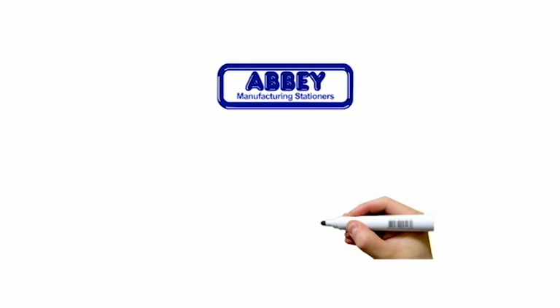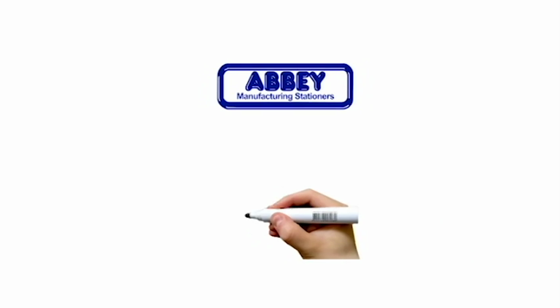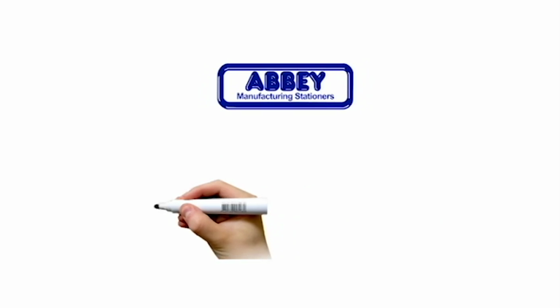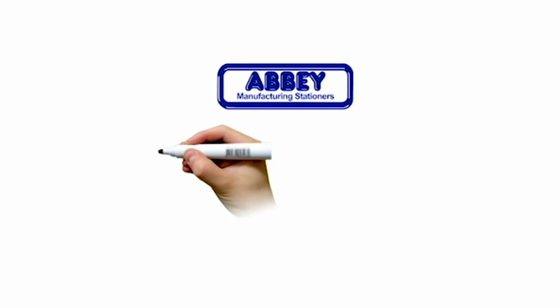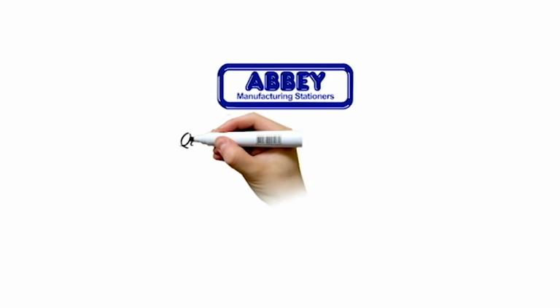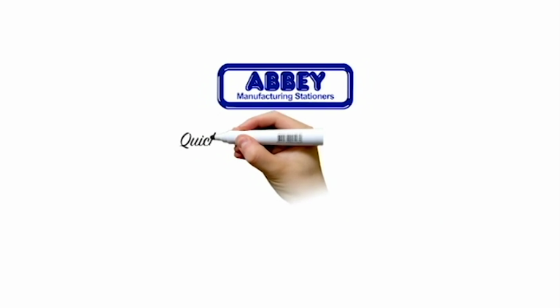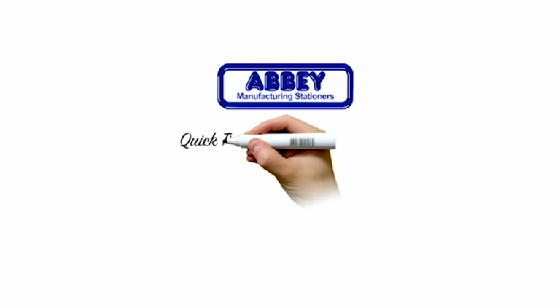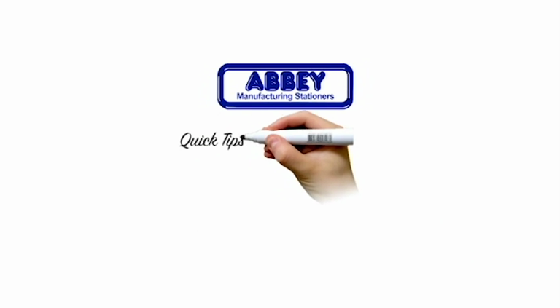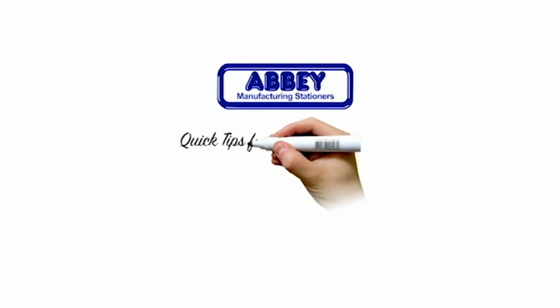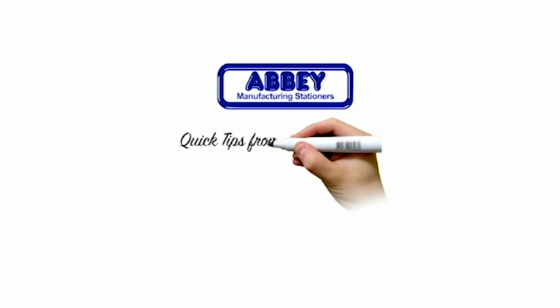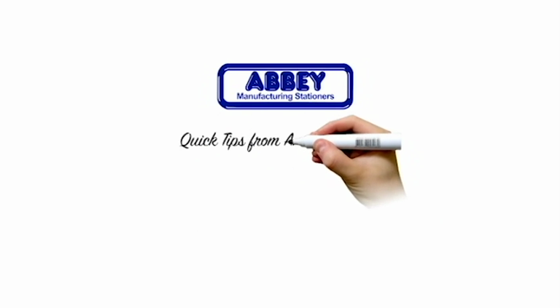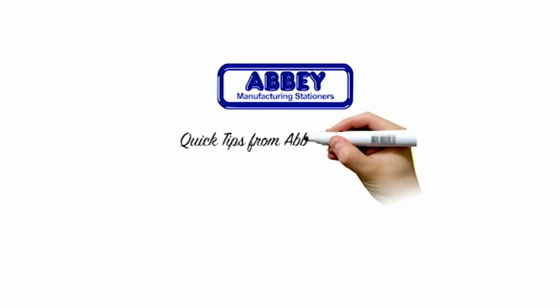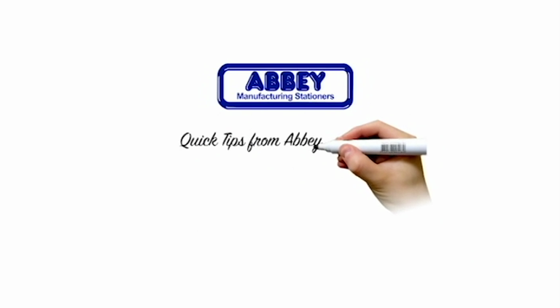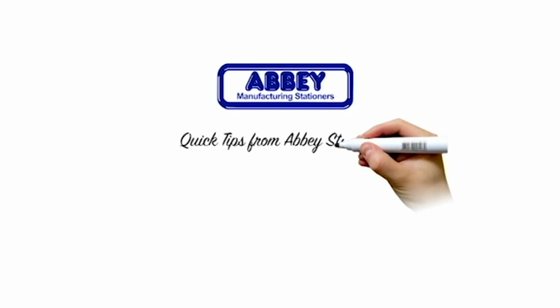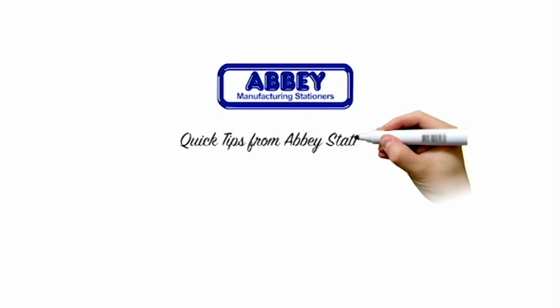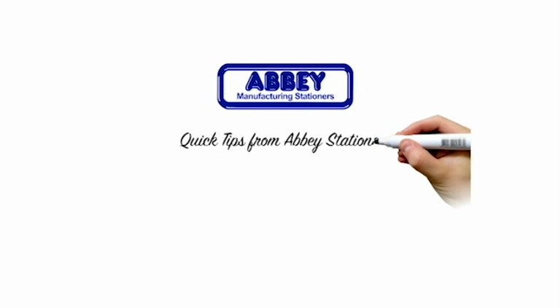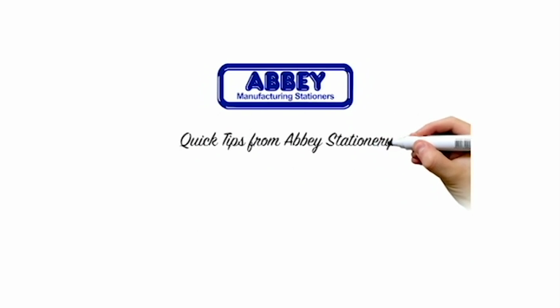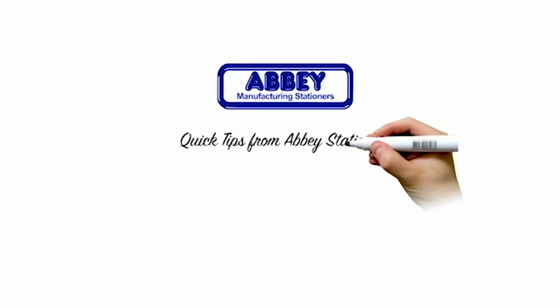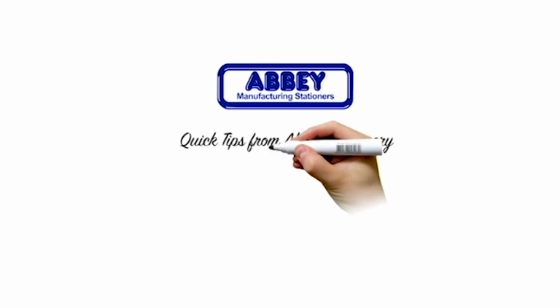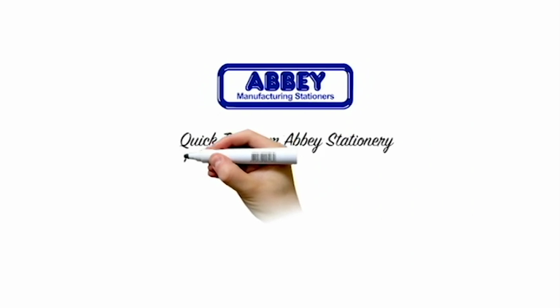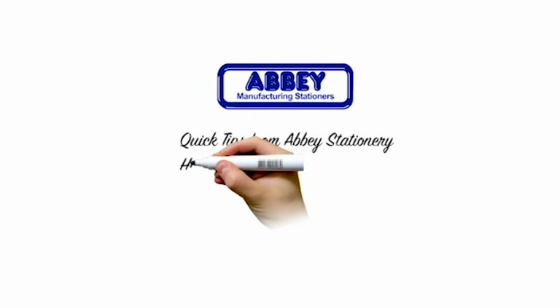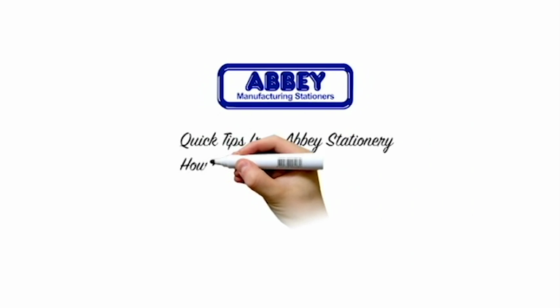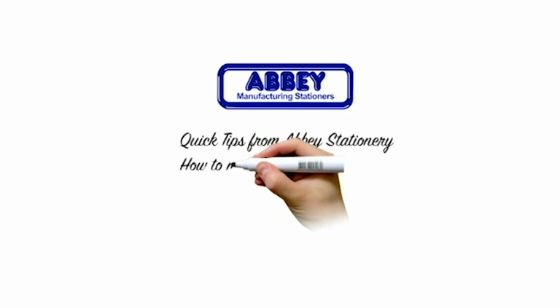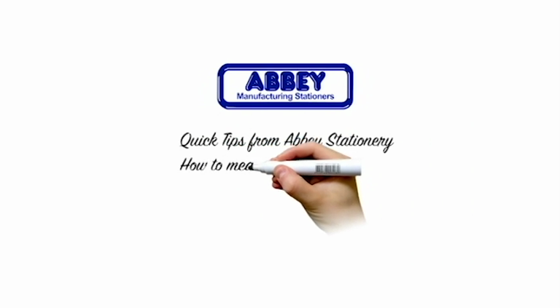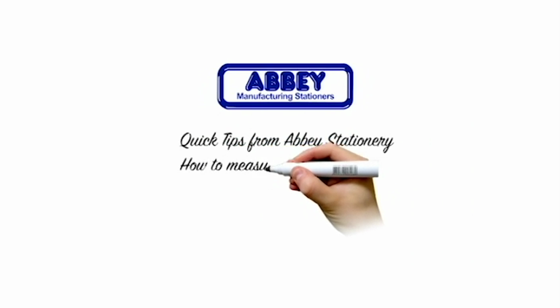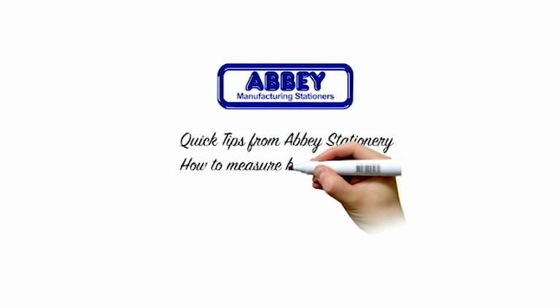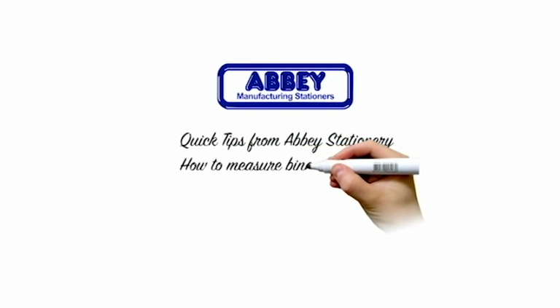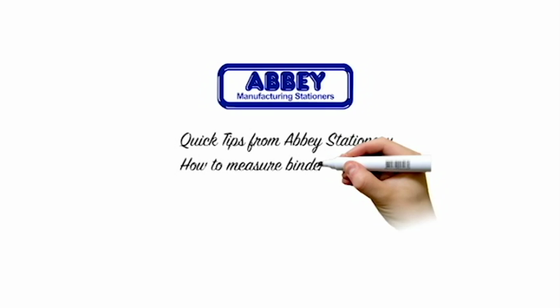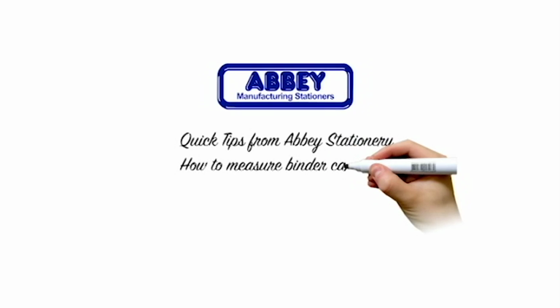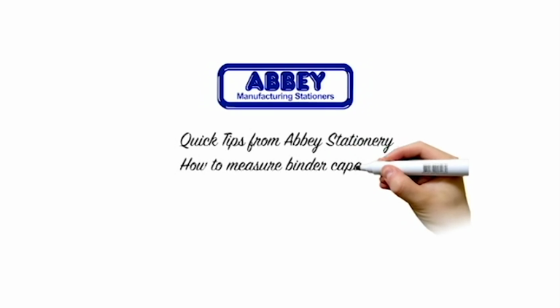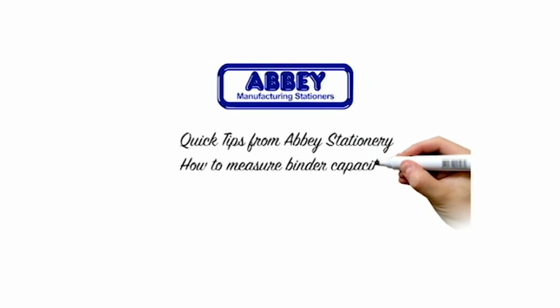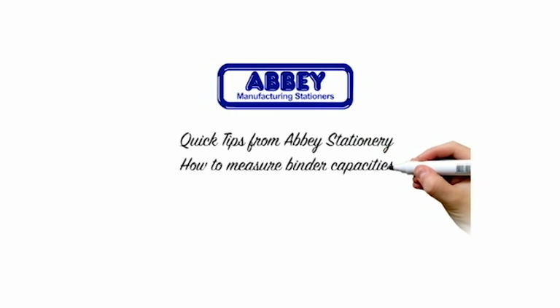Hello and welcome to Quick Tips from Abbey Stationery. How to measure ring binder capacities and spine sizes.